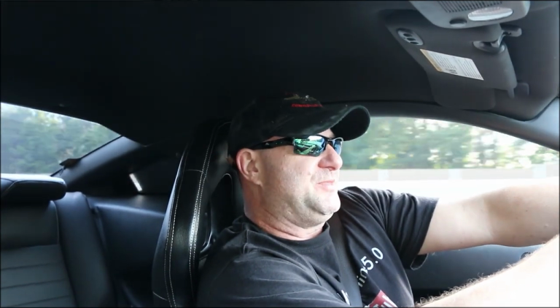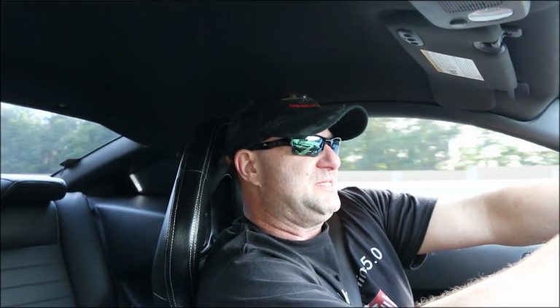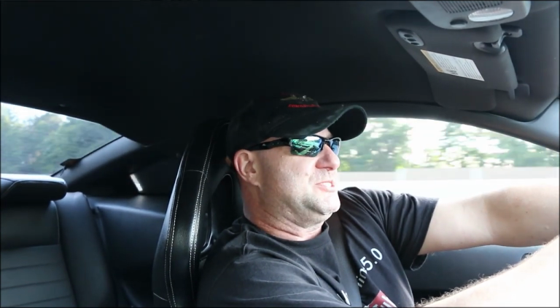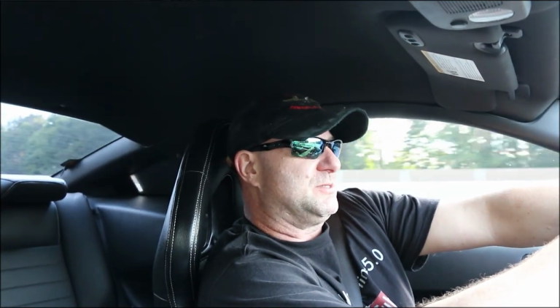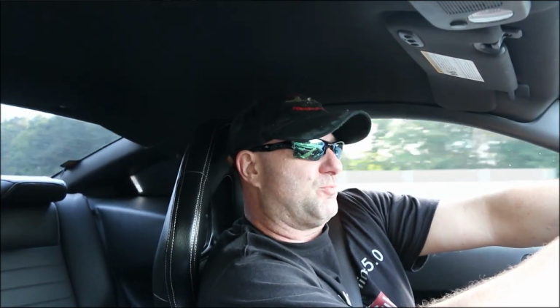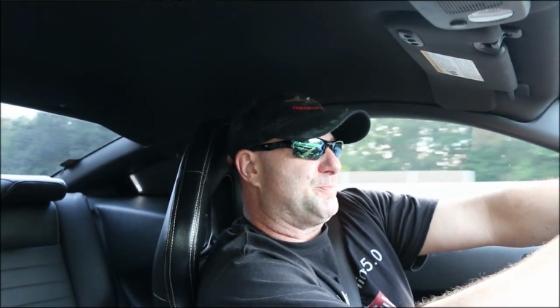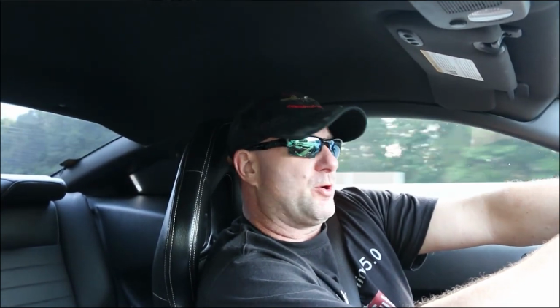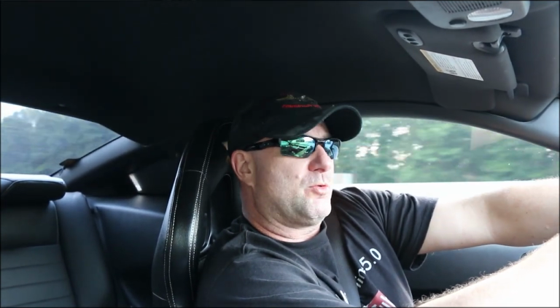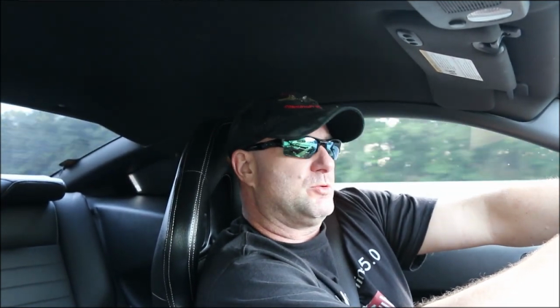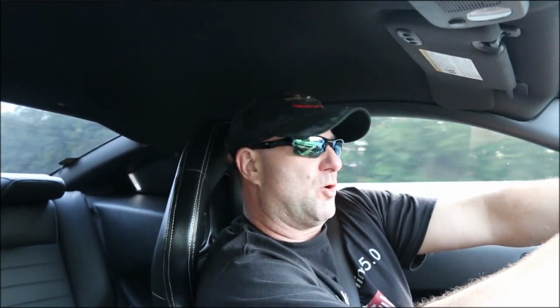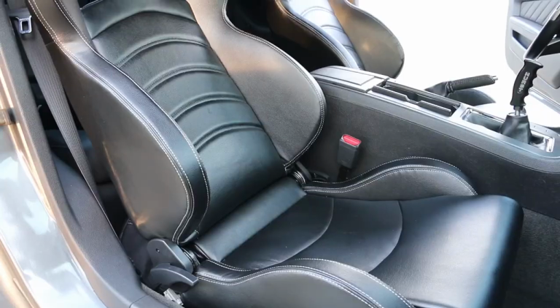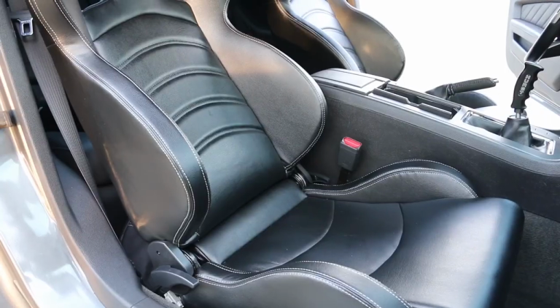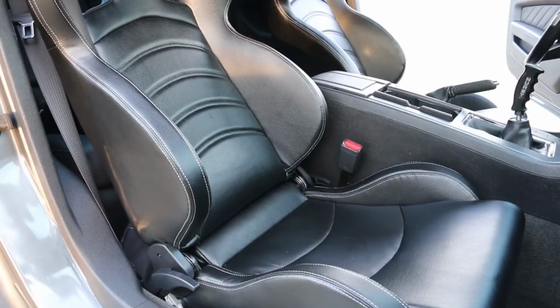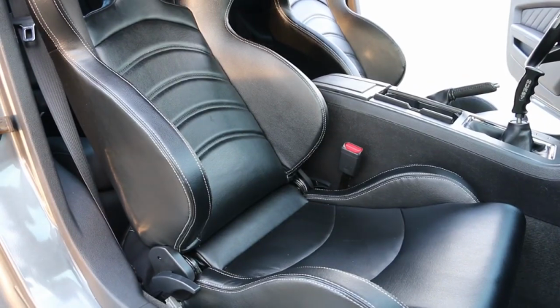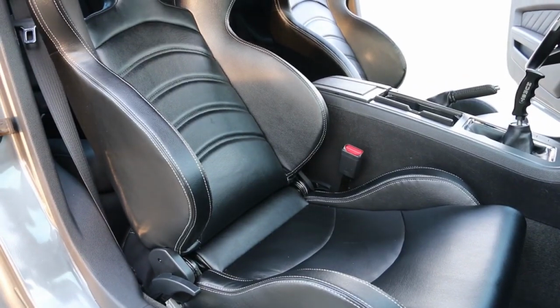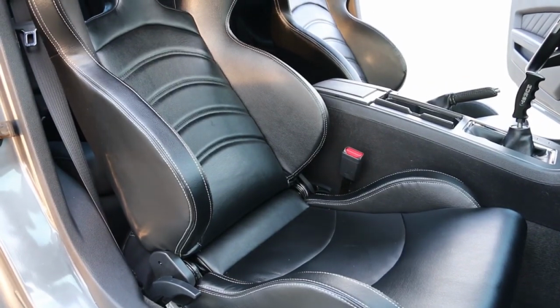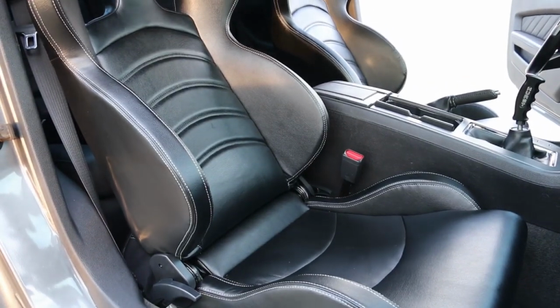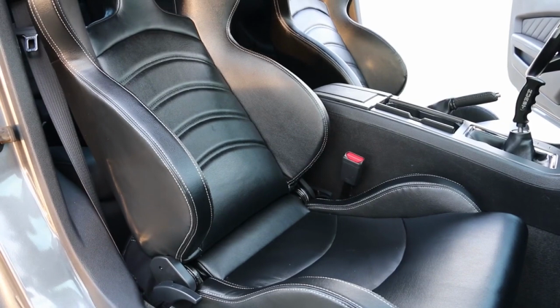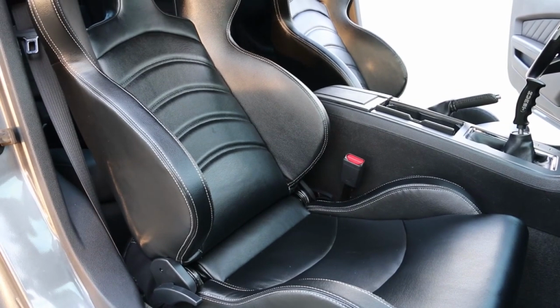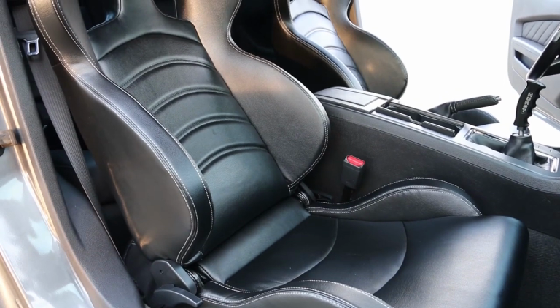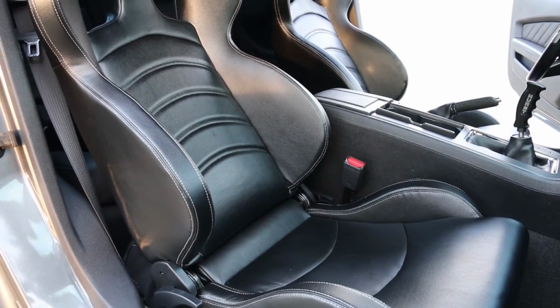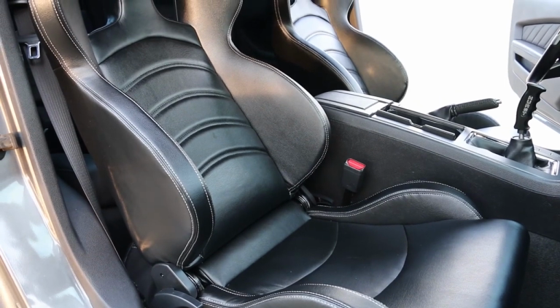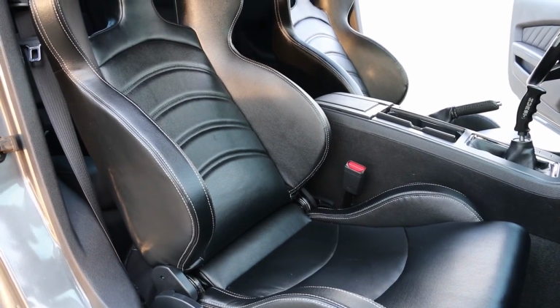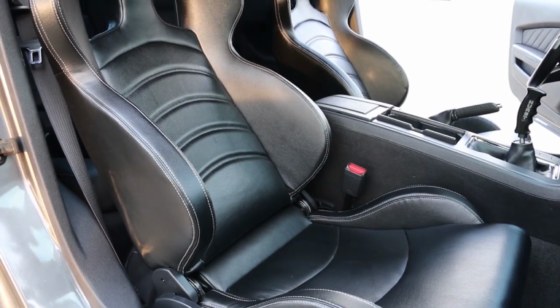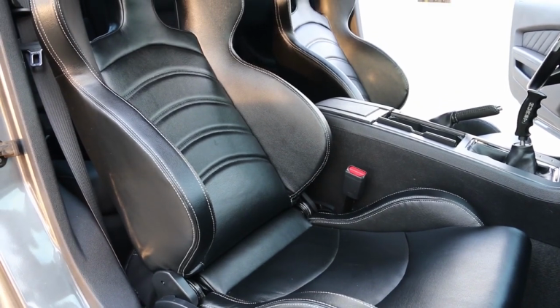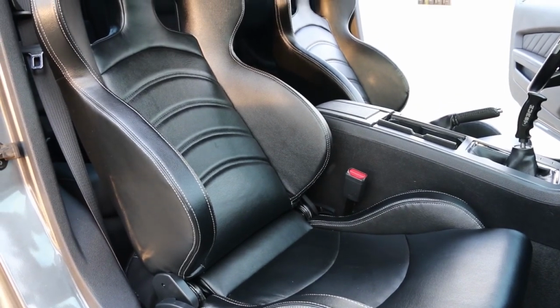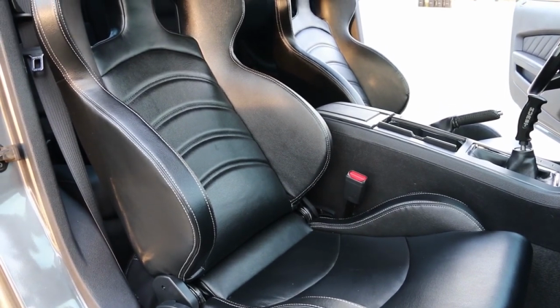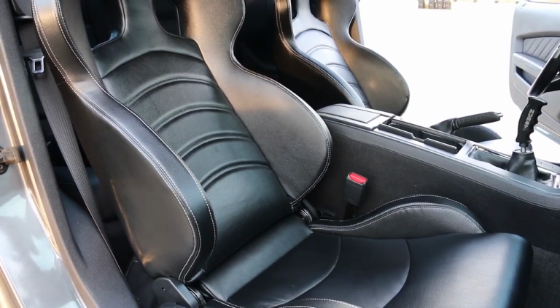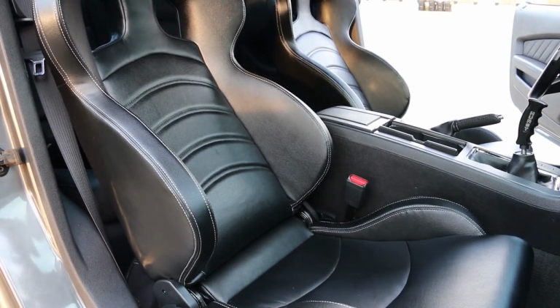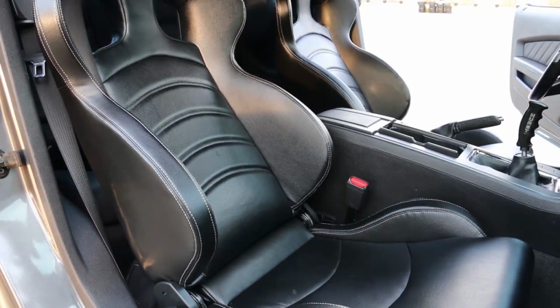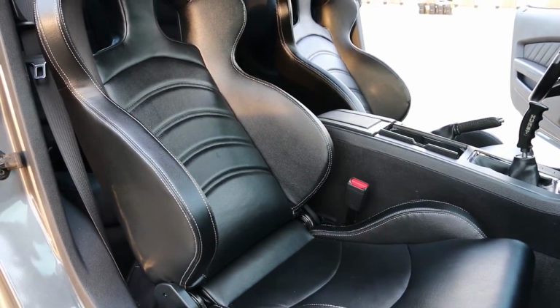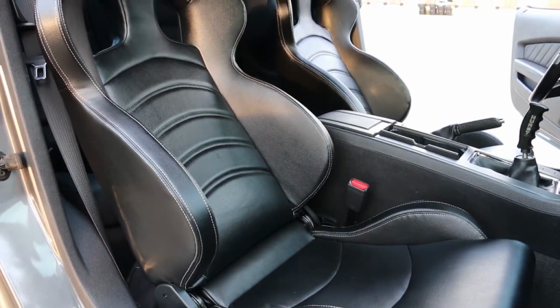These seats, the Sparco Chronos, aren't very light, but they're lighter than the stock seats. That's for damn sure.